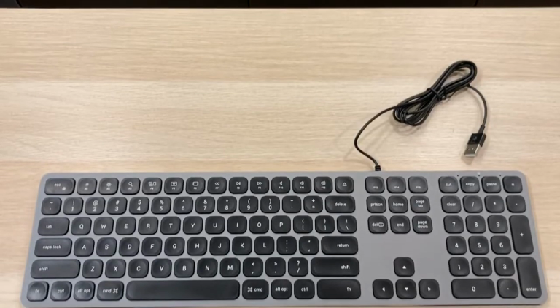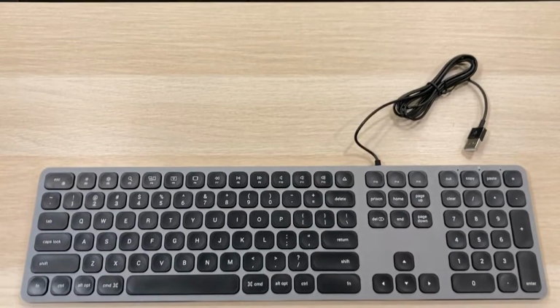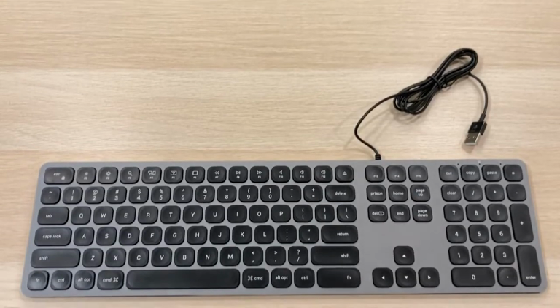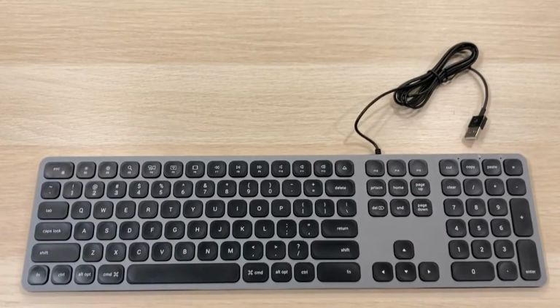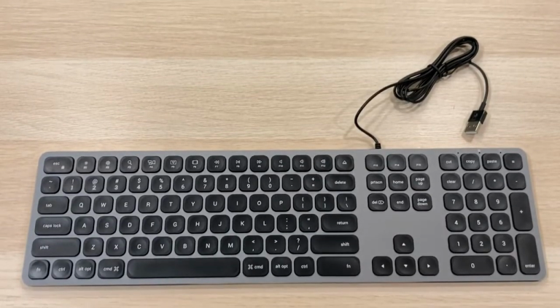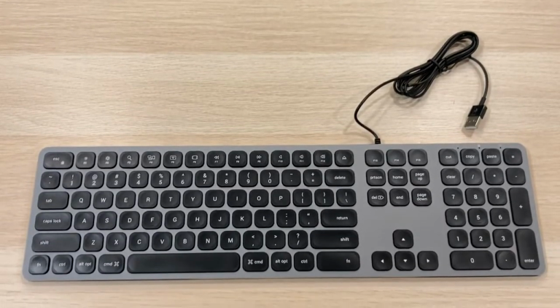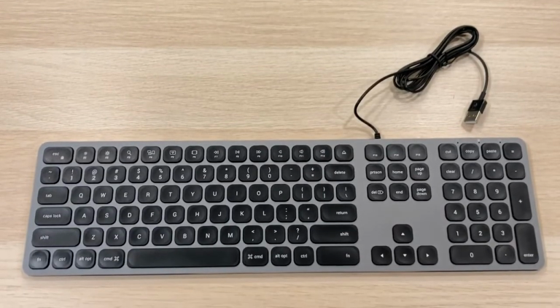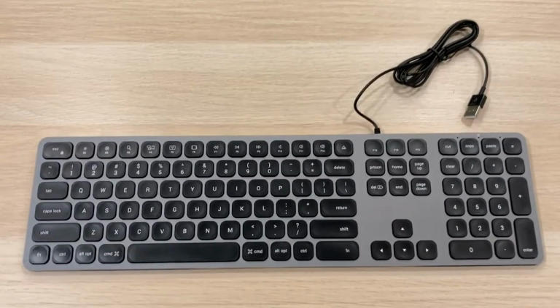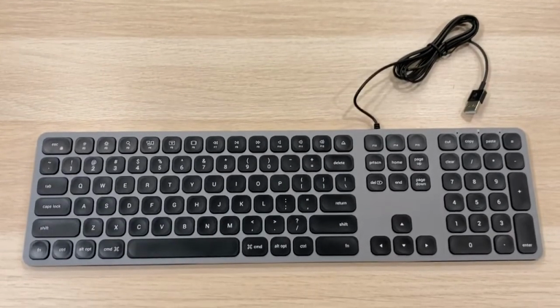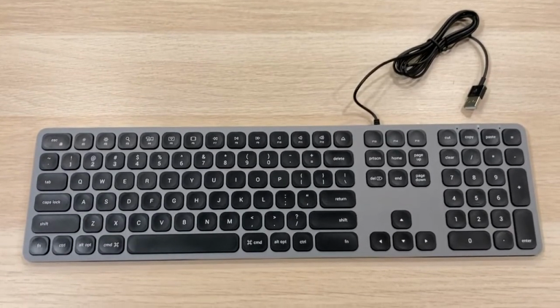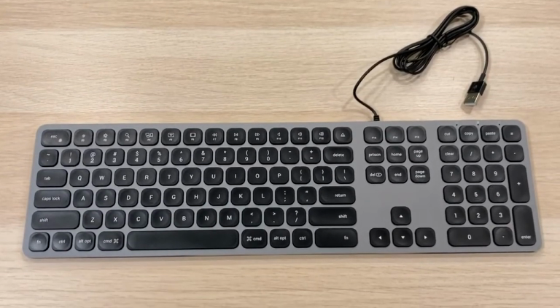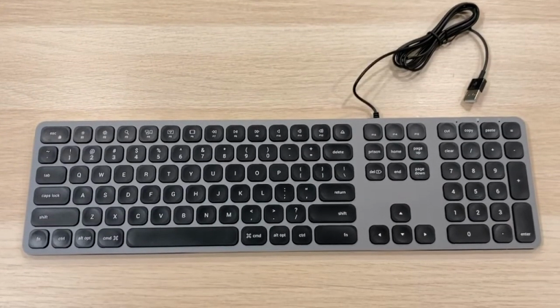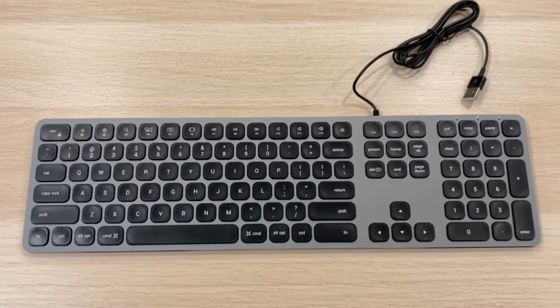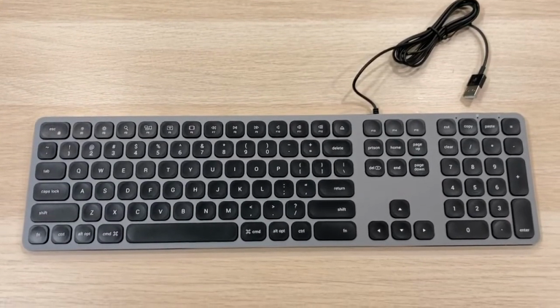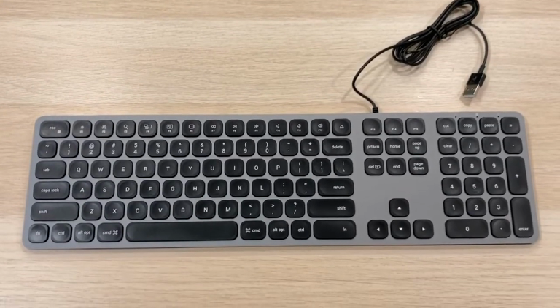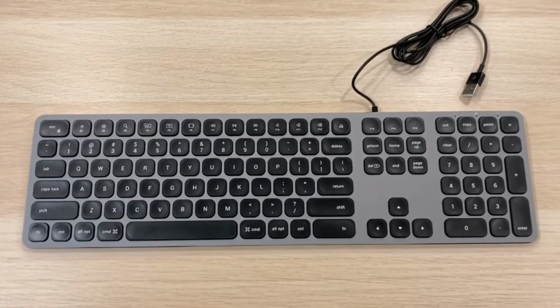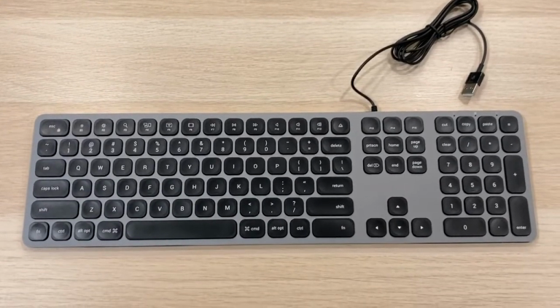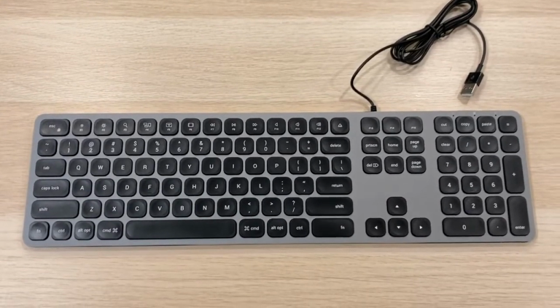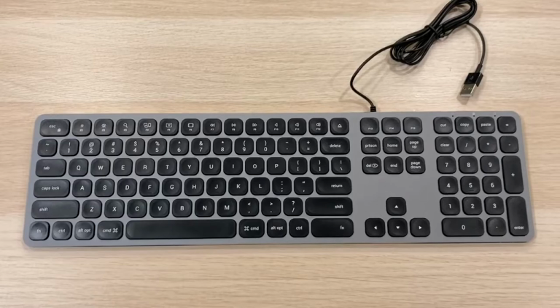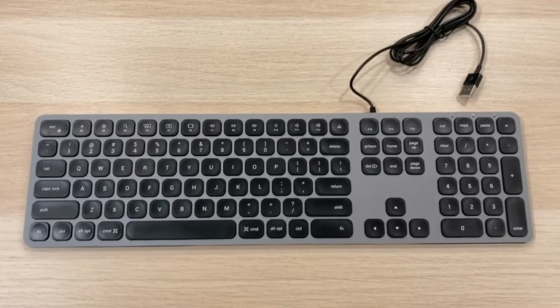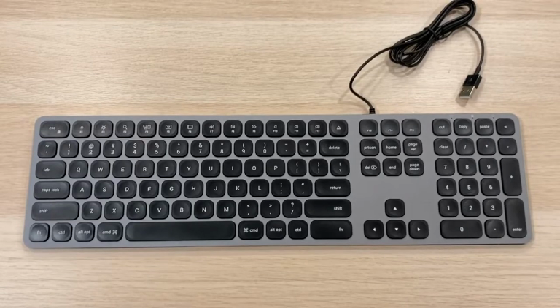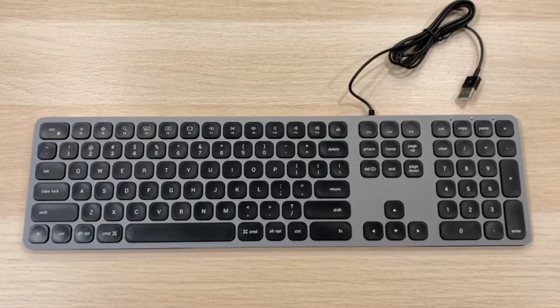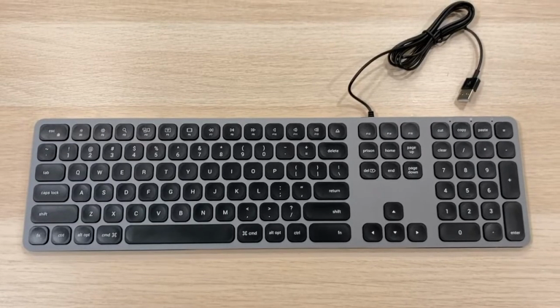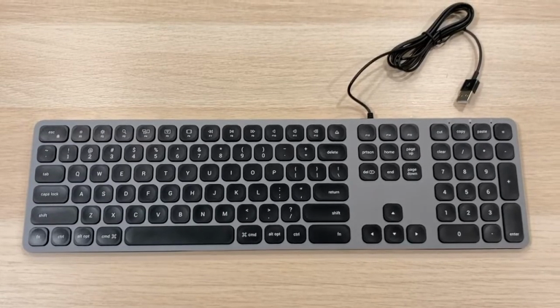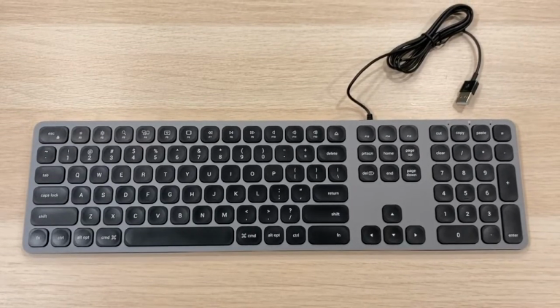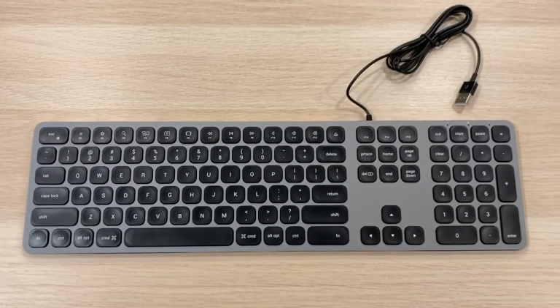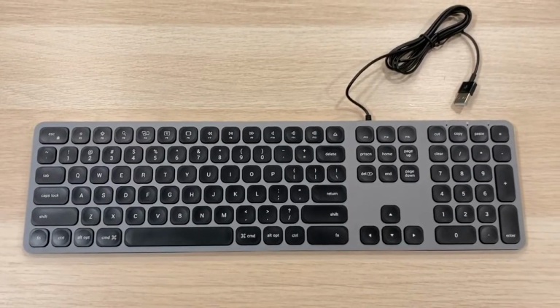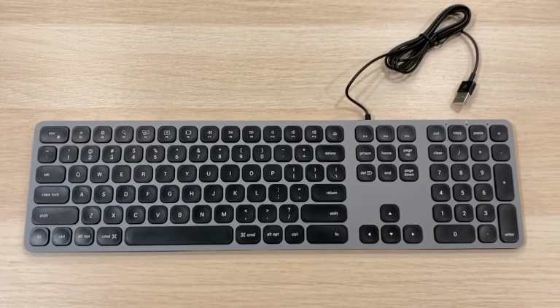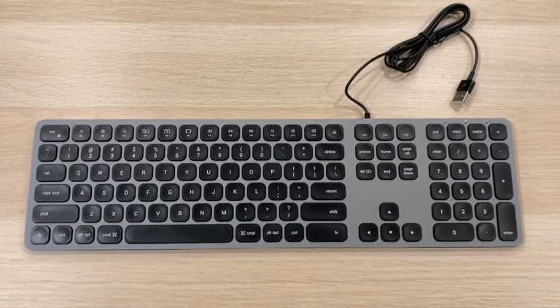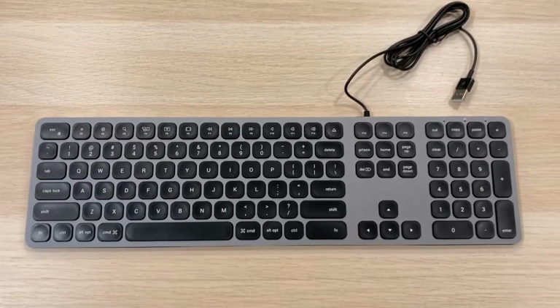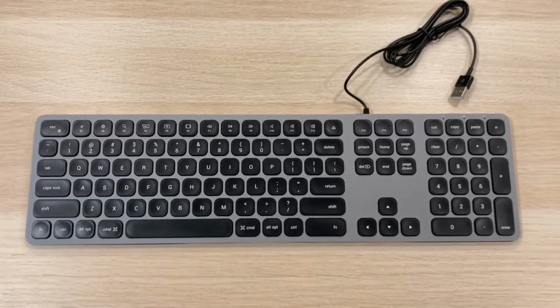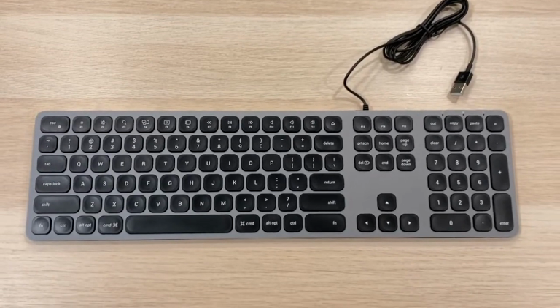Anyway, I hope this is useful to anyone who is interested in this keyboard, and I'll see you in the next one!